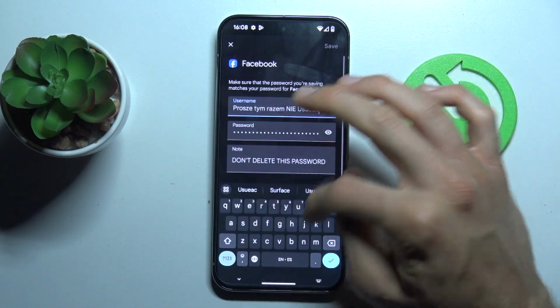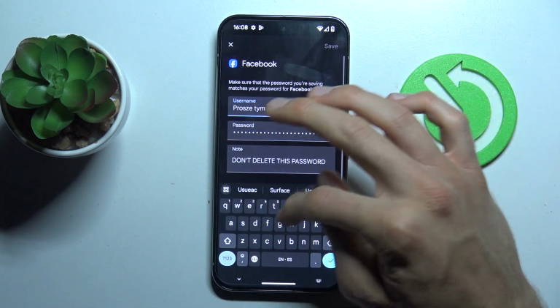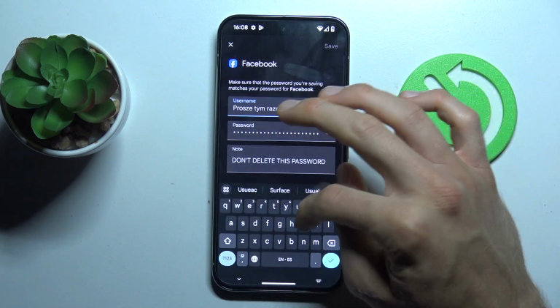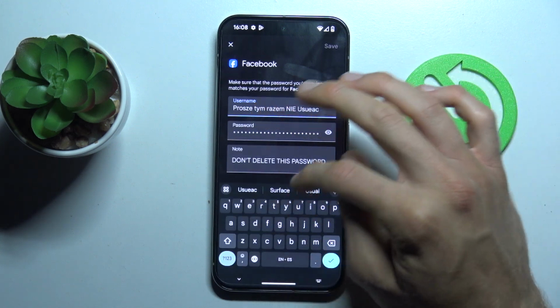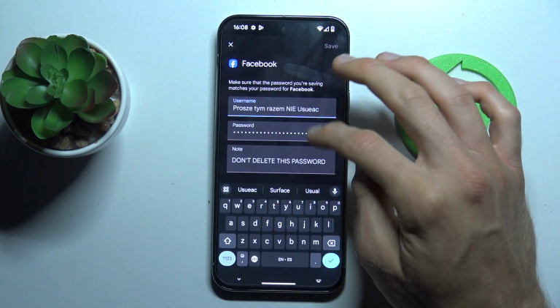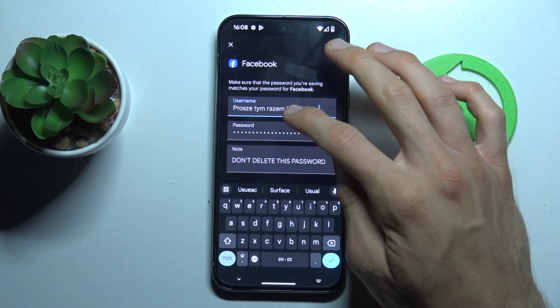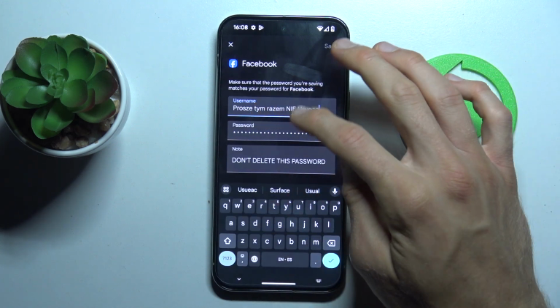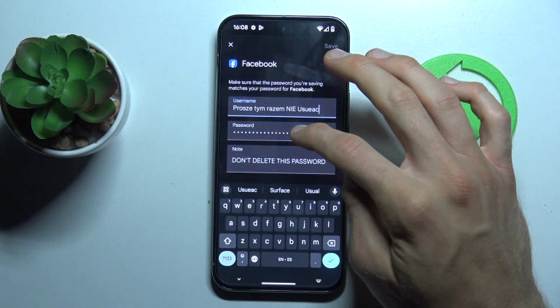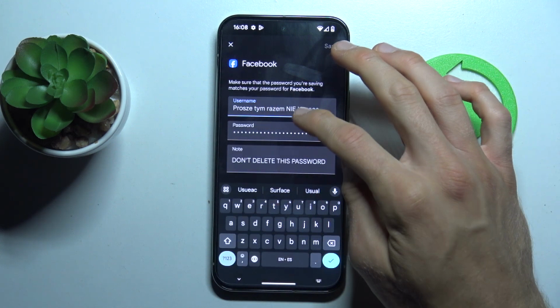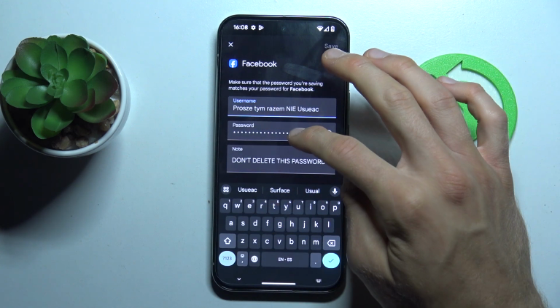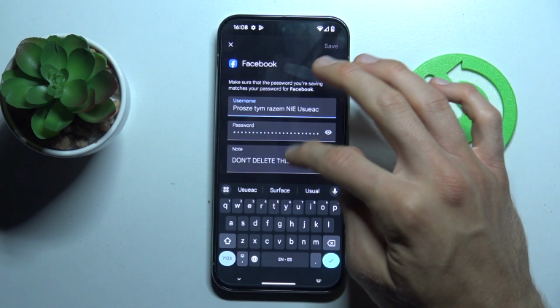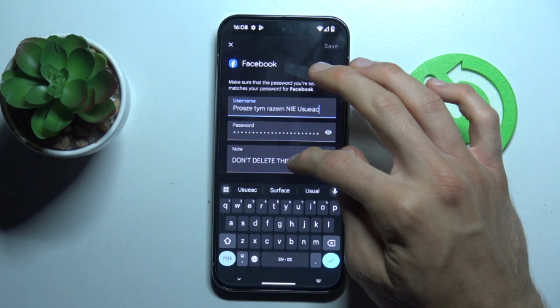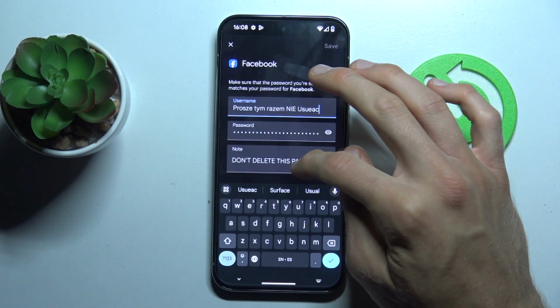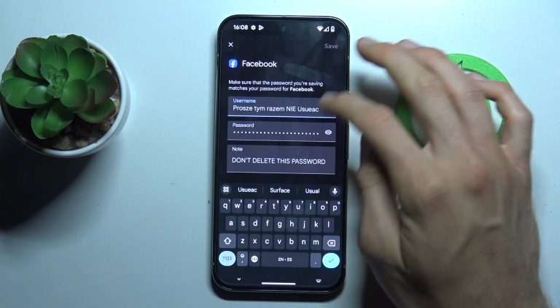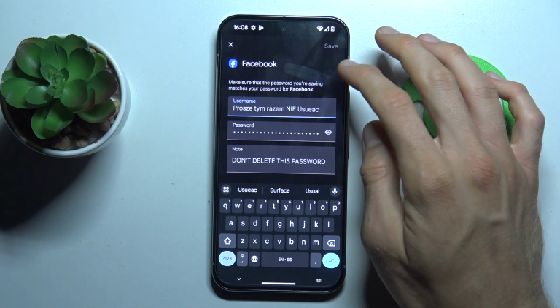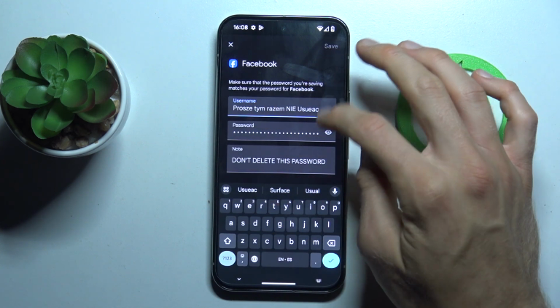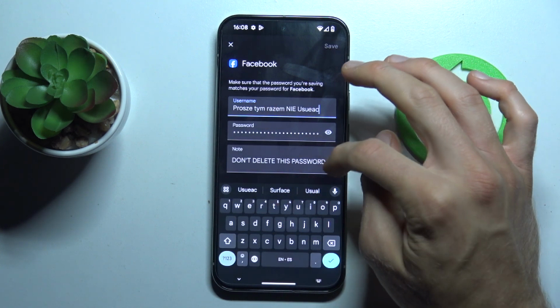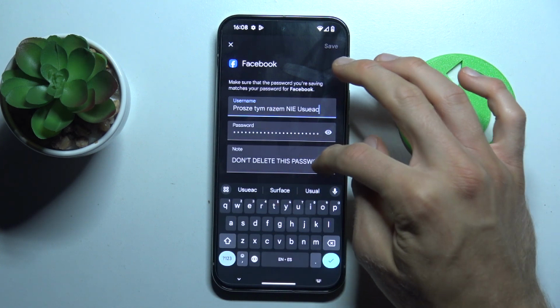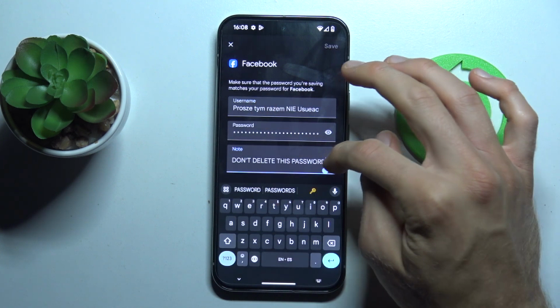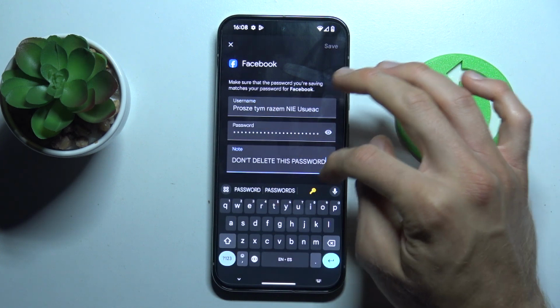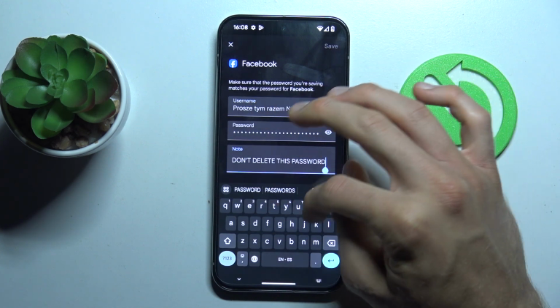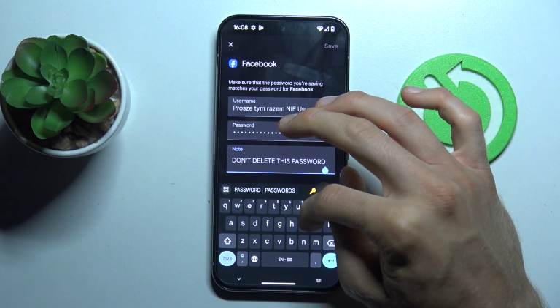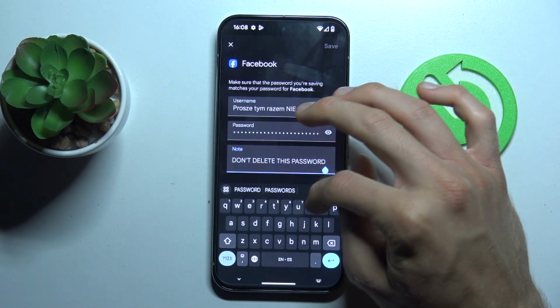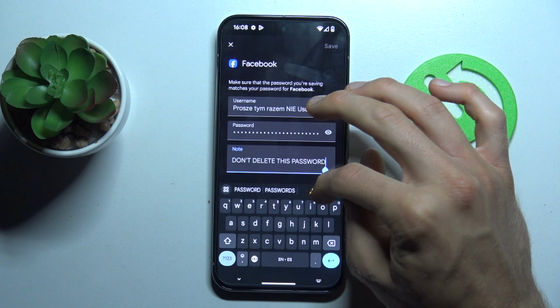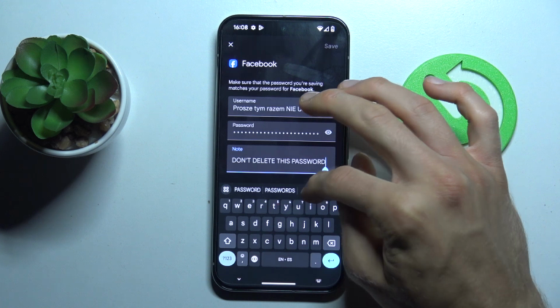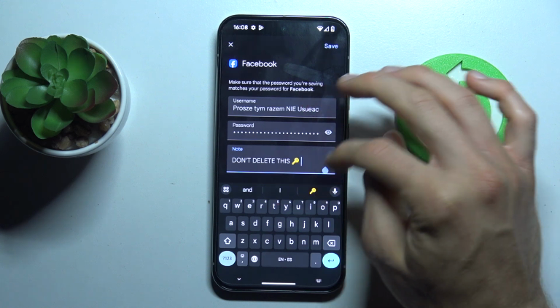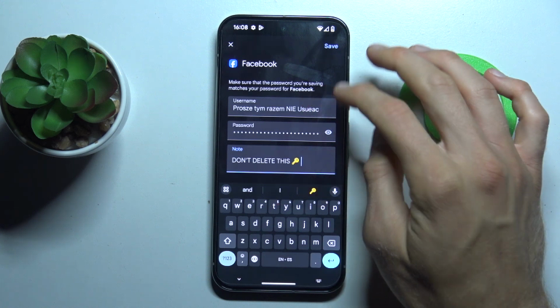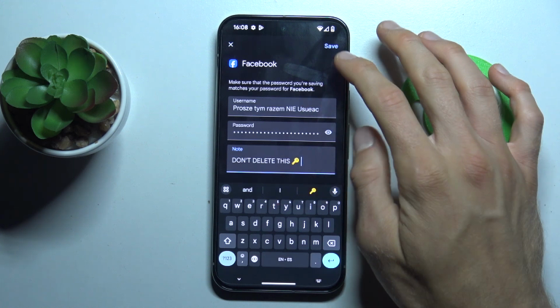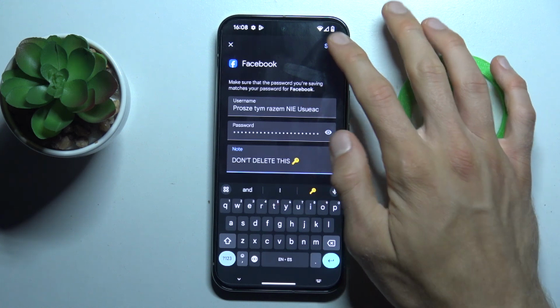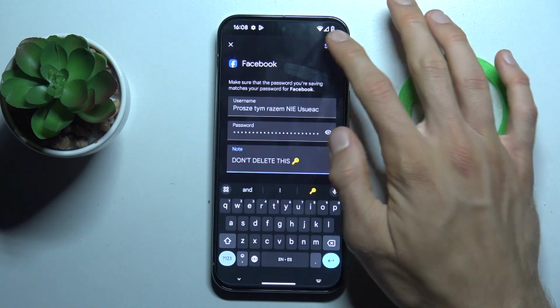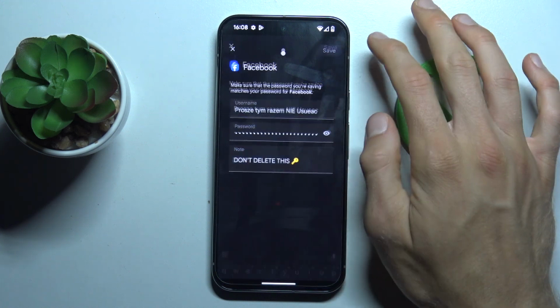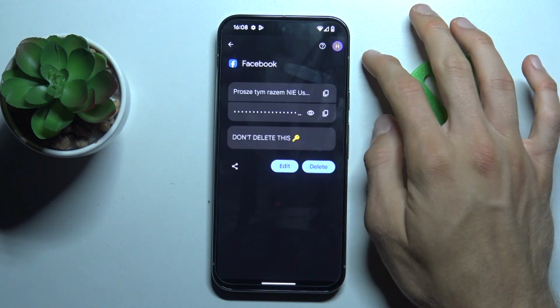You can write something new in the password field, username, and note. When you change something, remember to press Save.